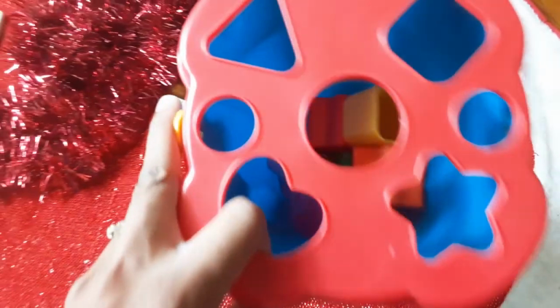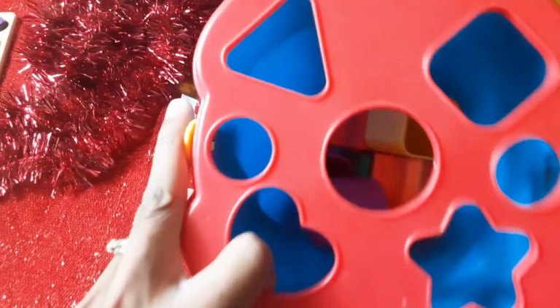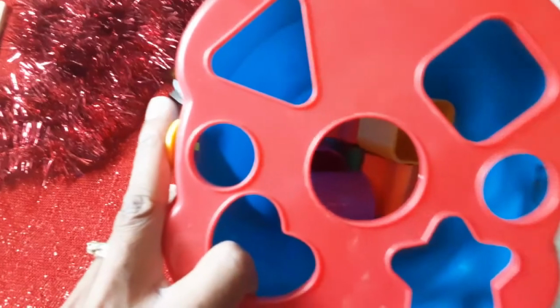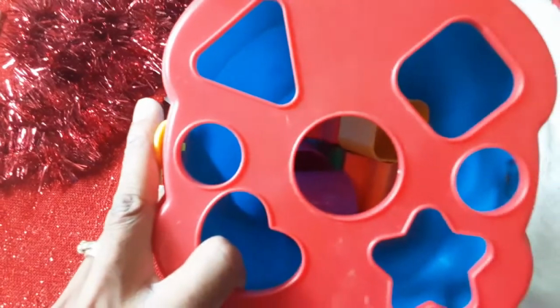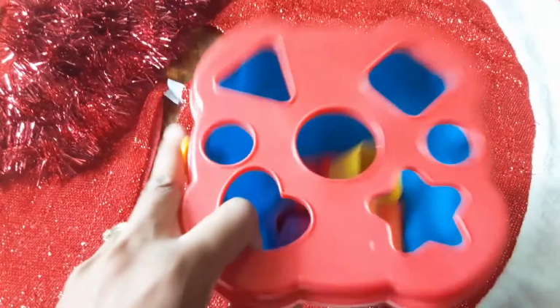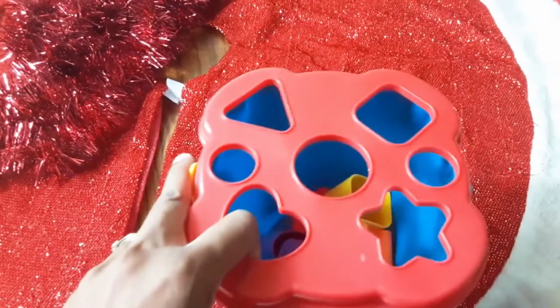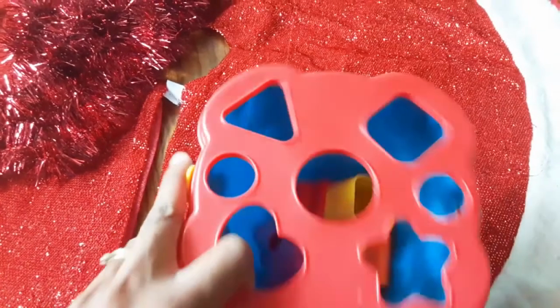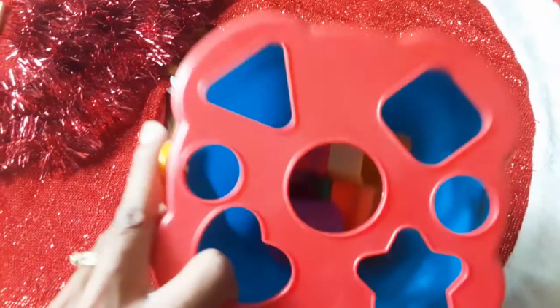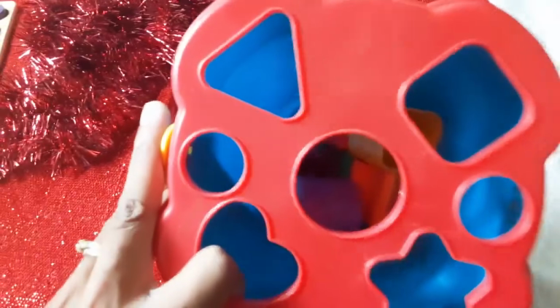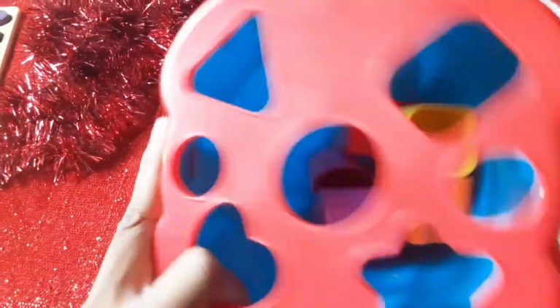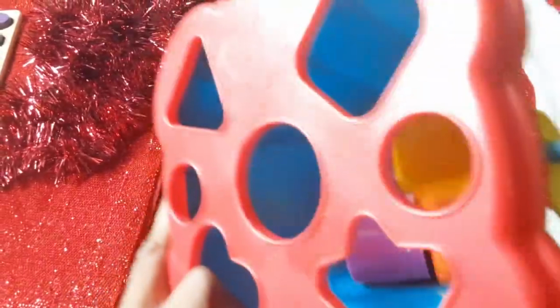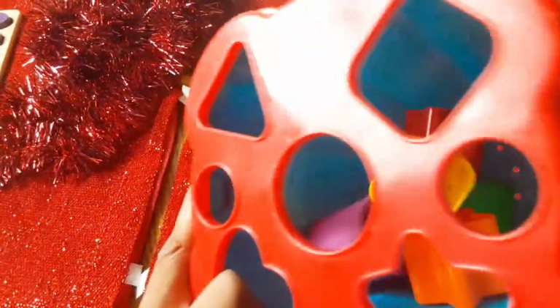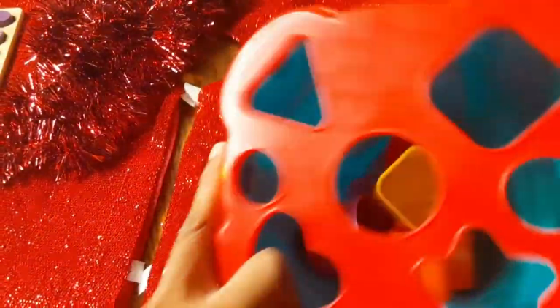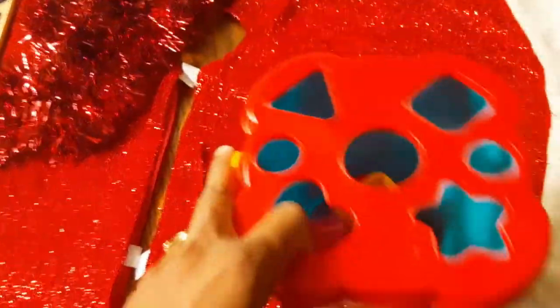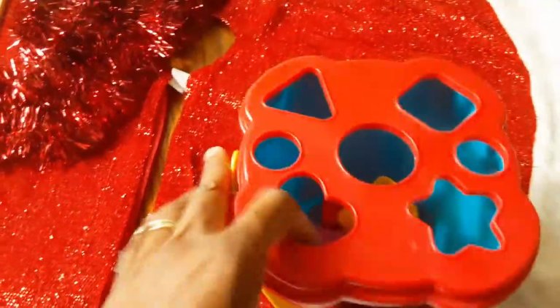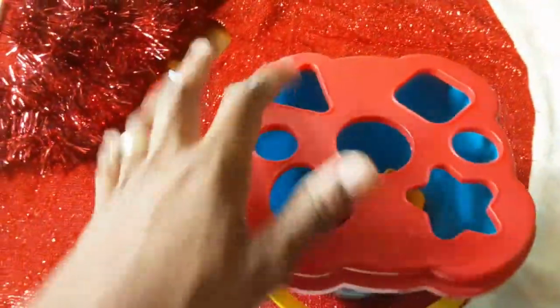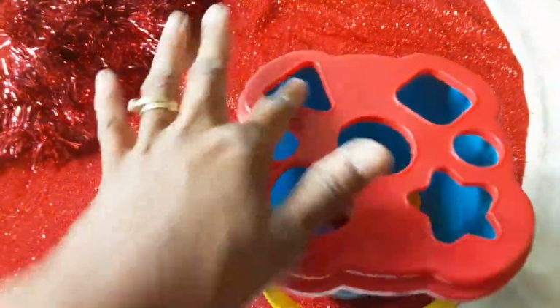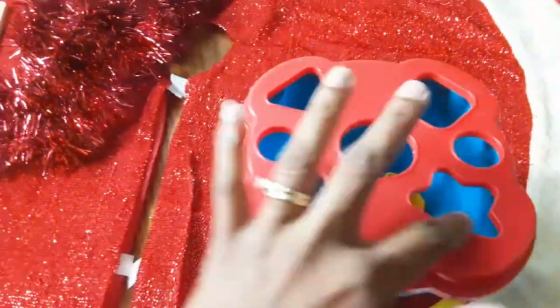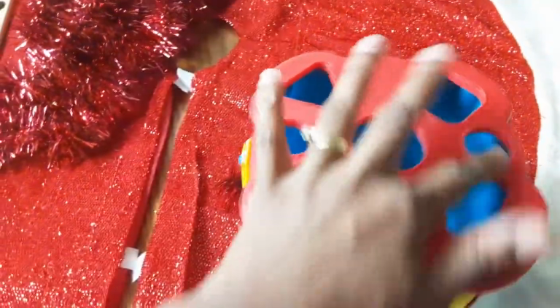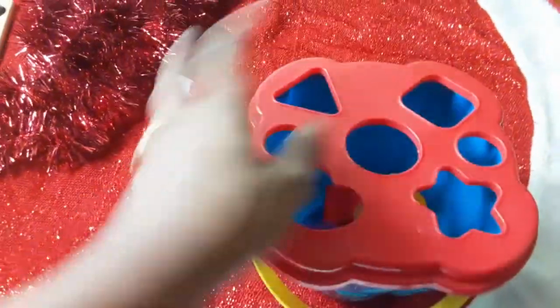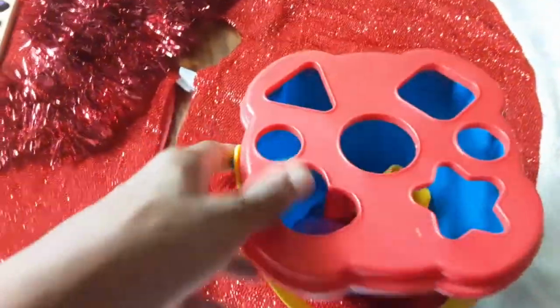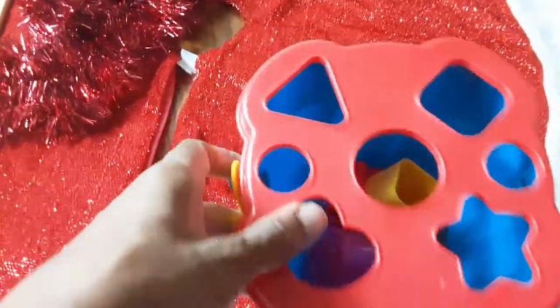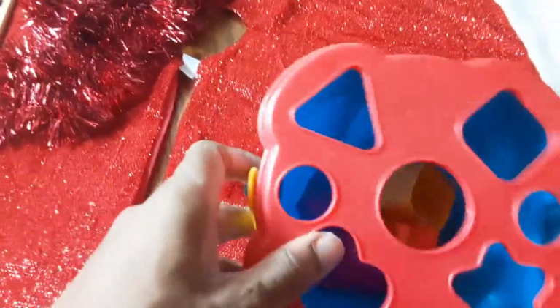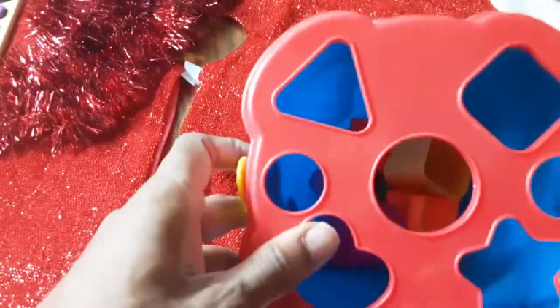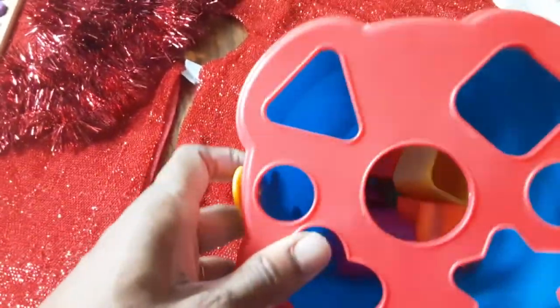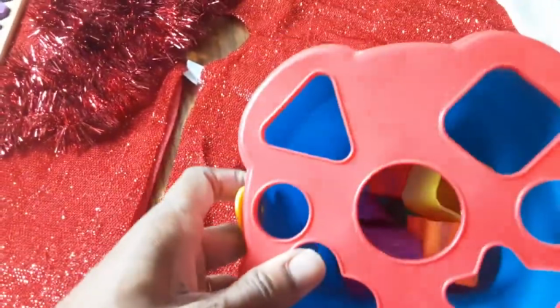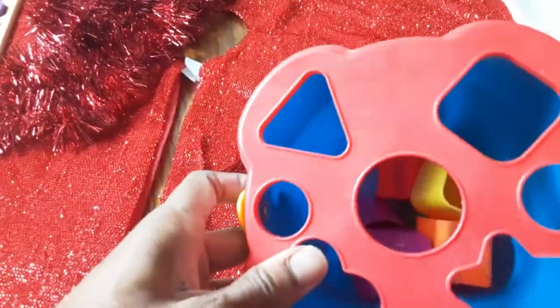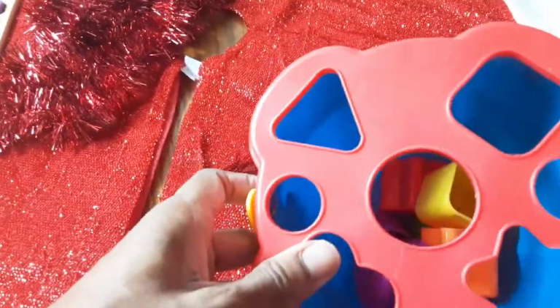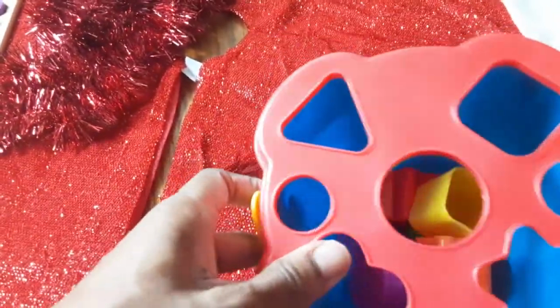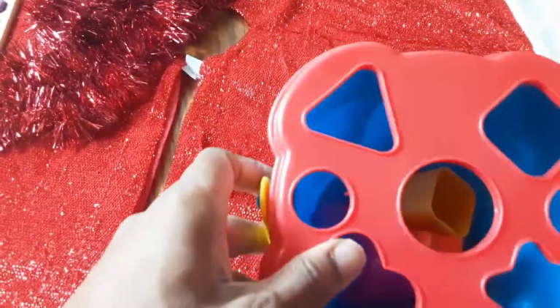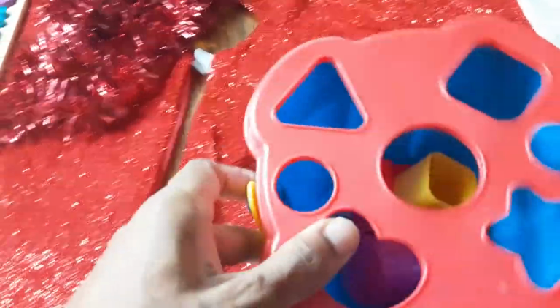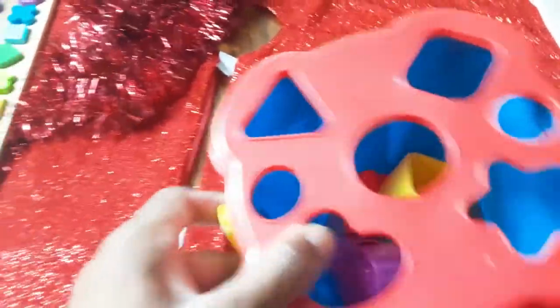Shape sorters are another great gift. They are divided by shape and the children can put pieces inside.